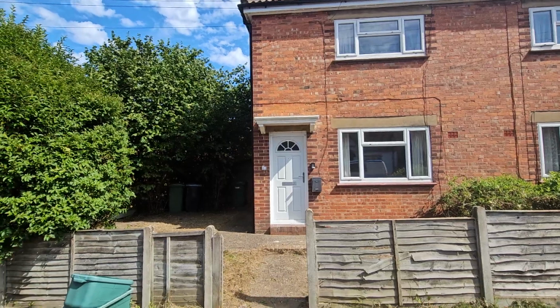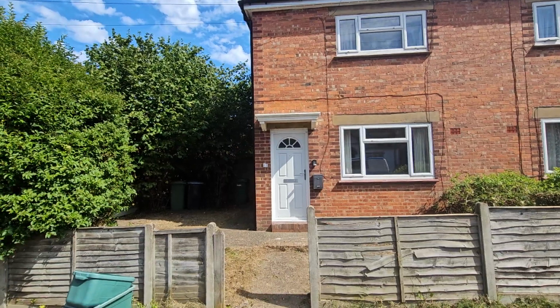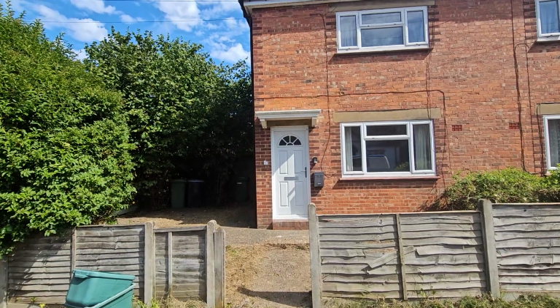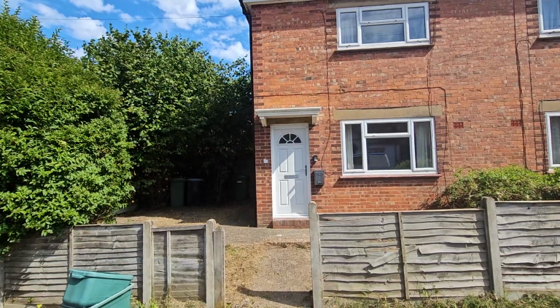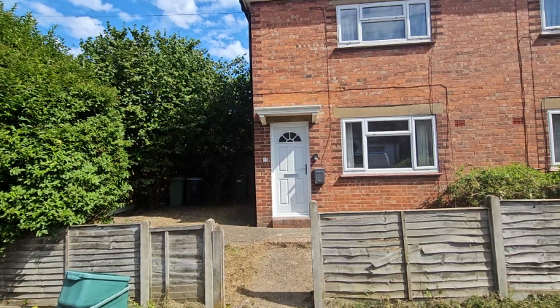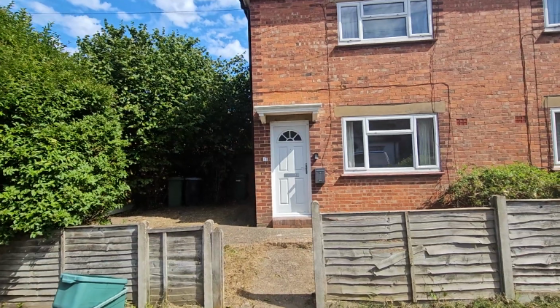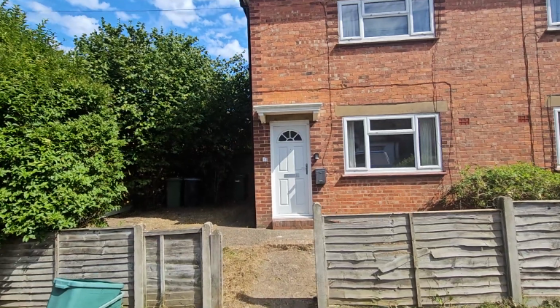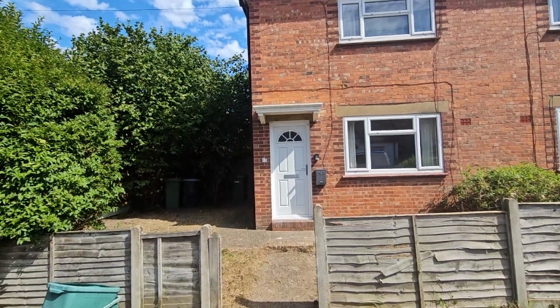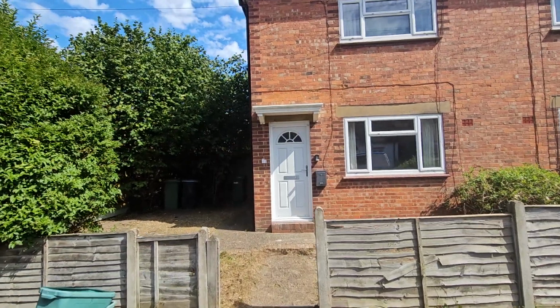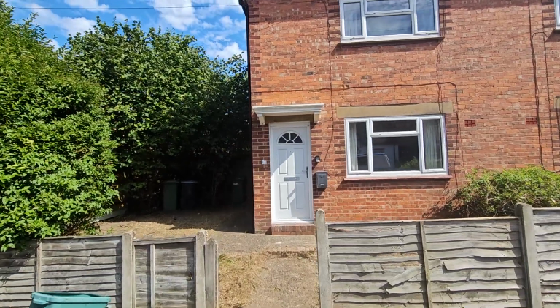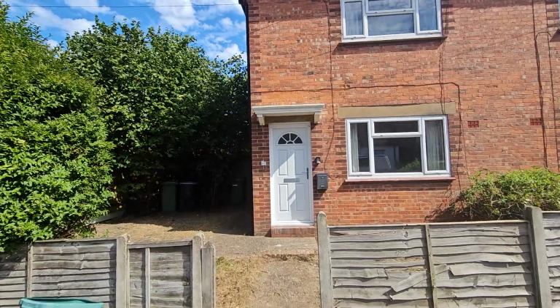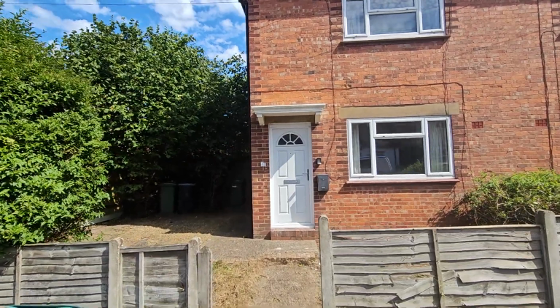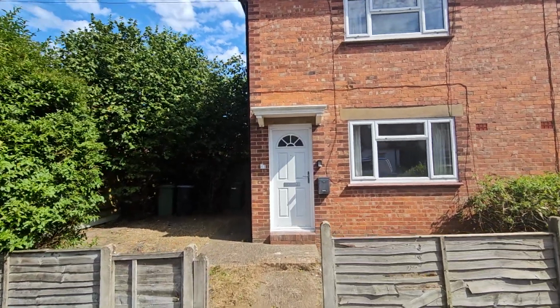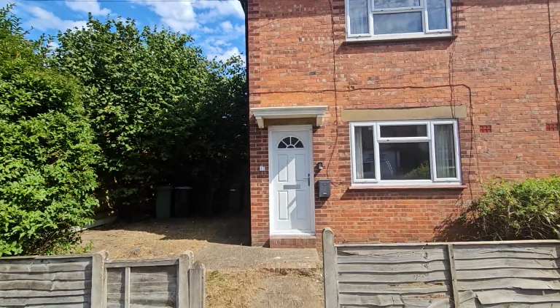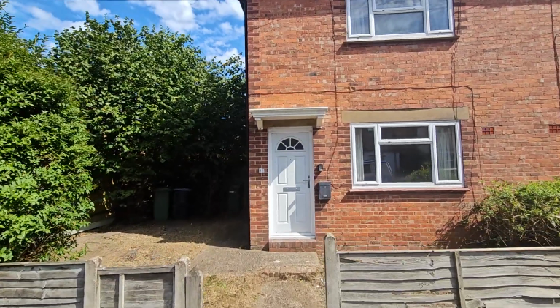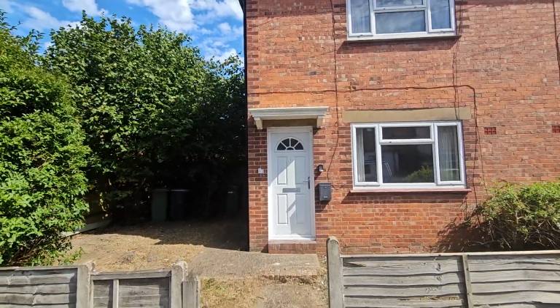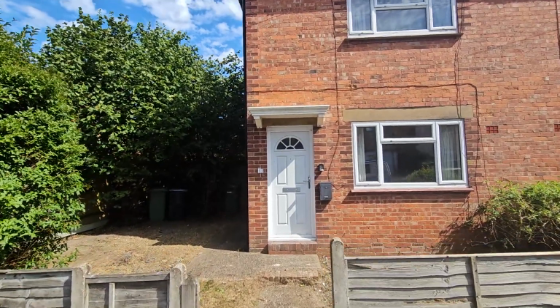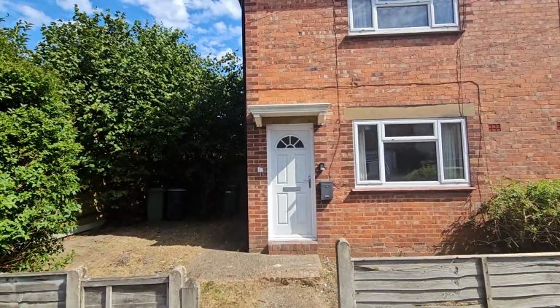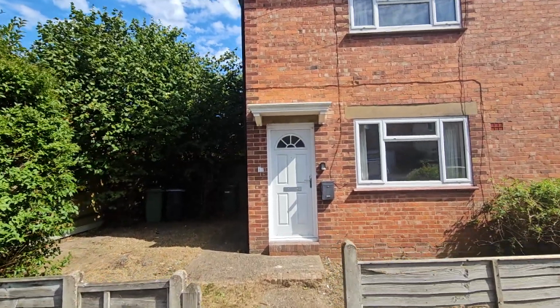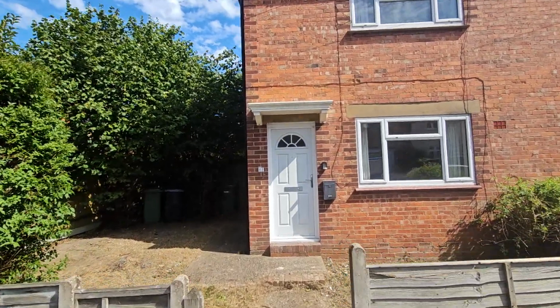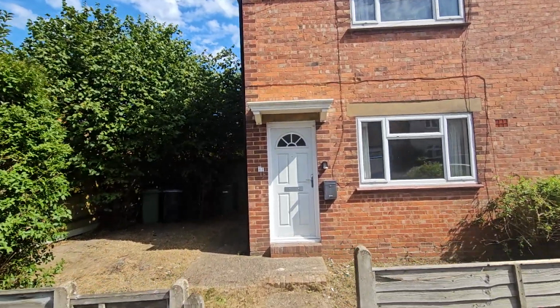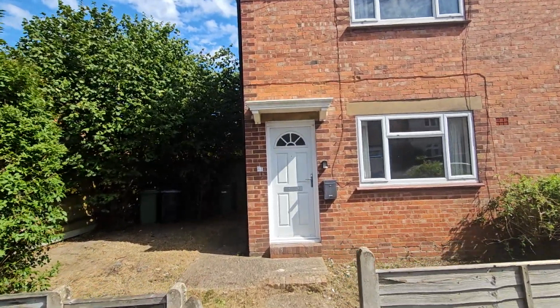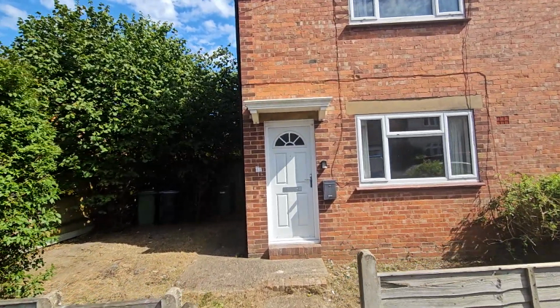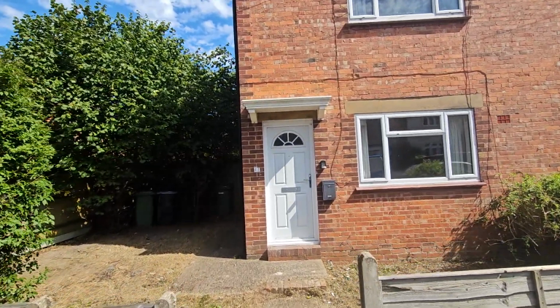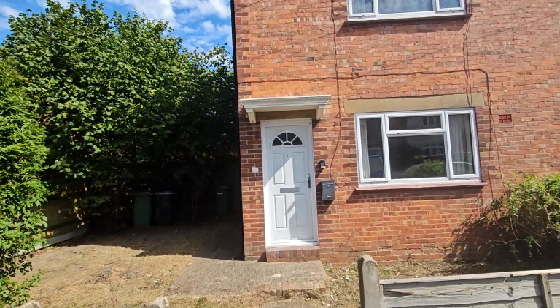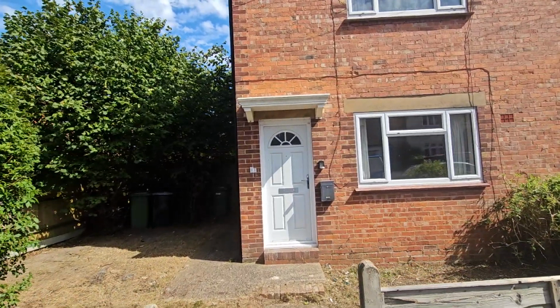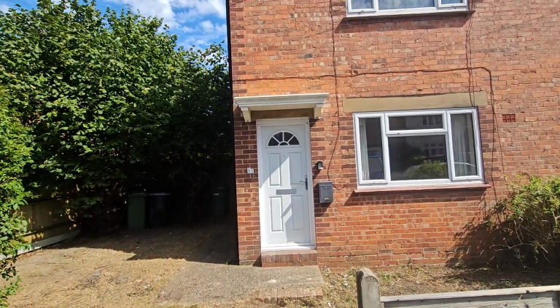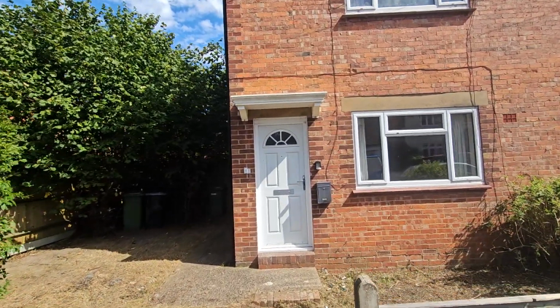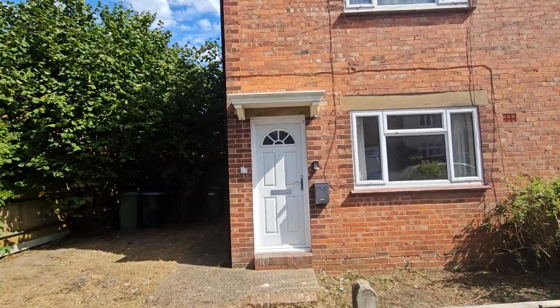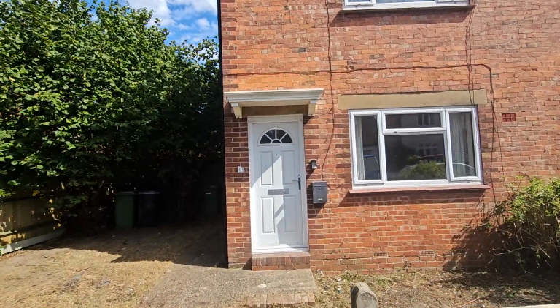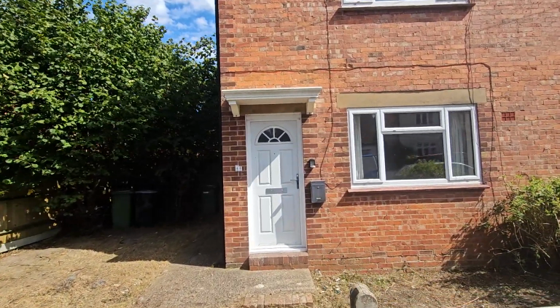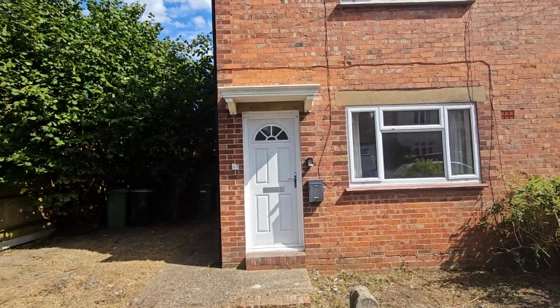Good afternoon. Today I'm at 44 Bowen Road in Rust Hall, Tunbridge Wells.